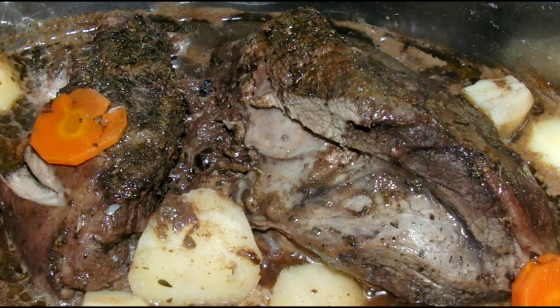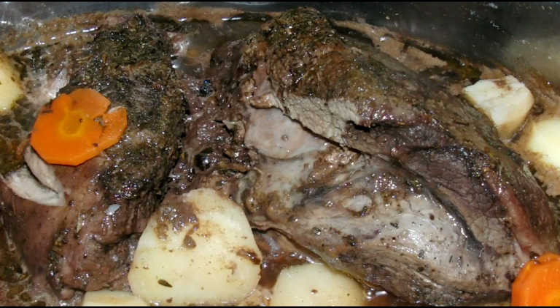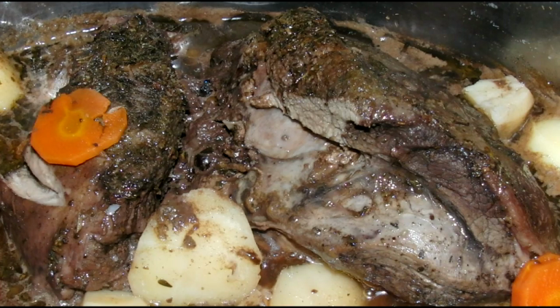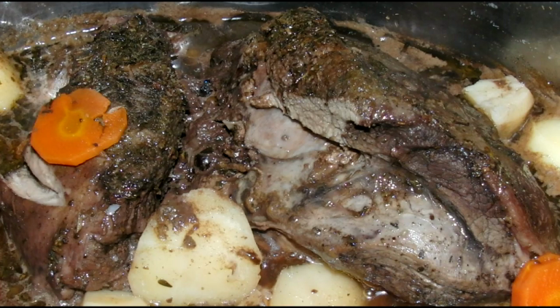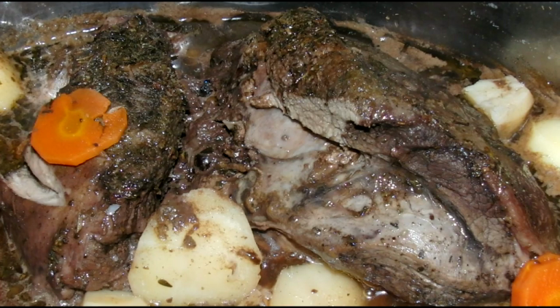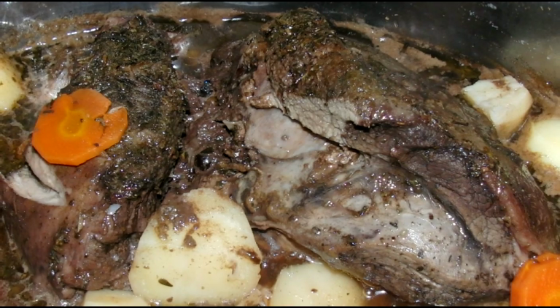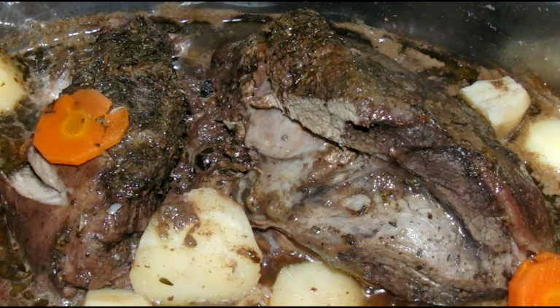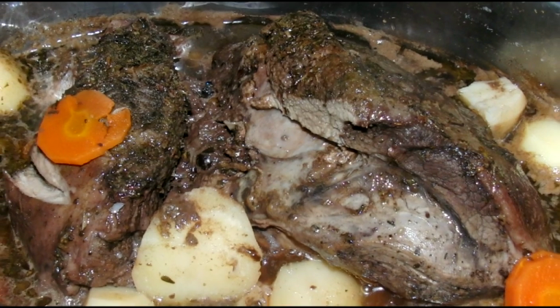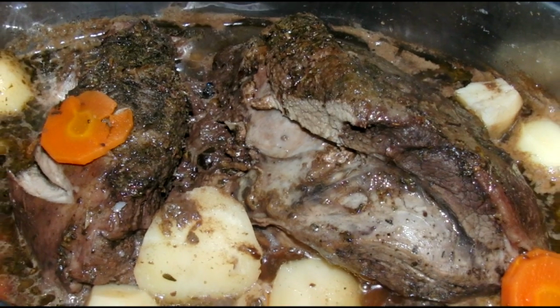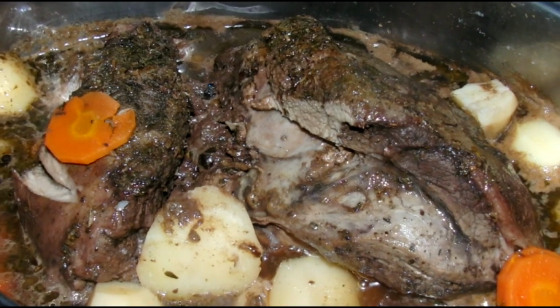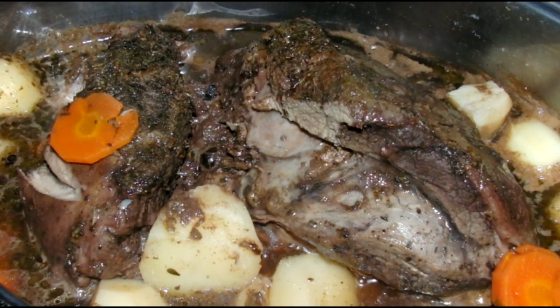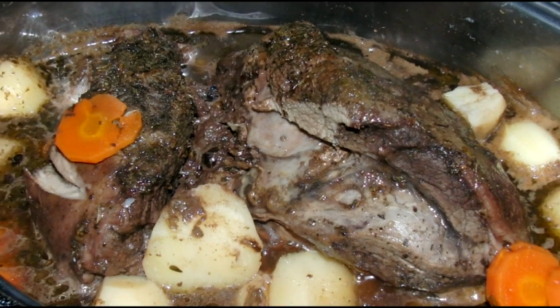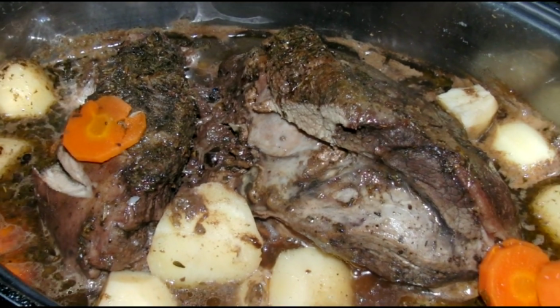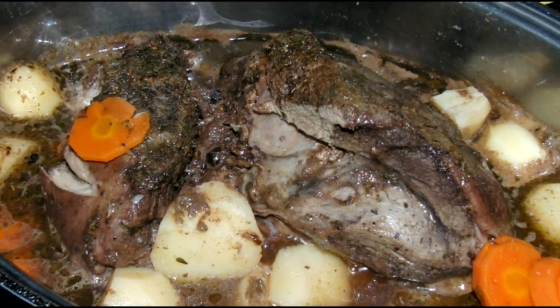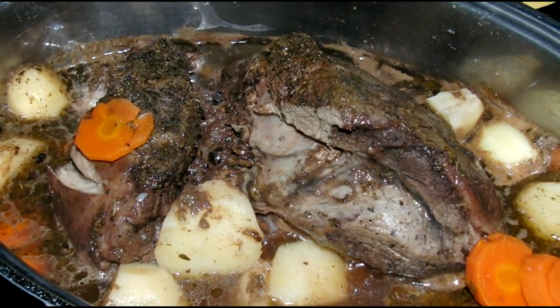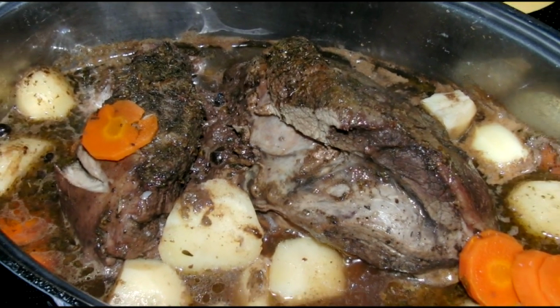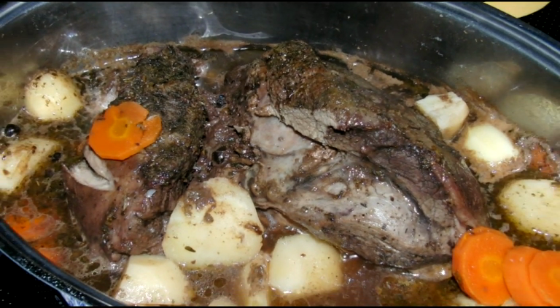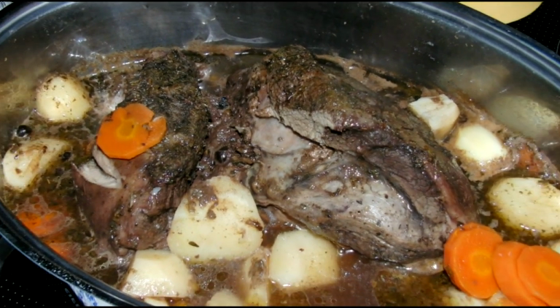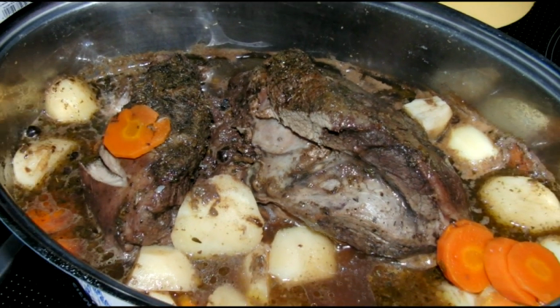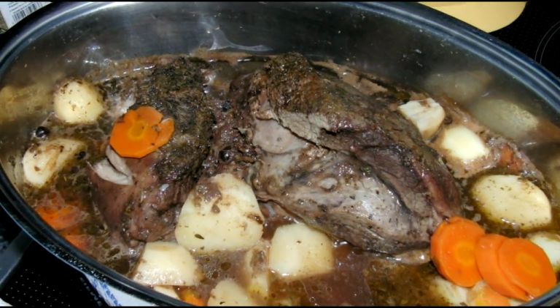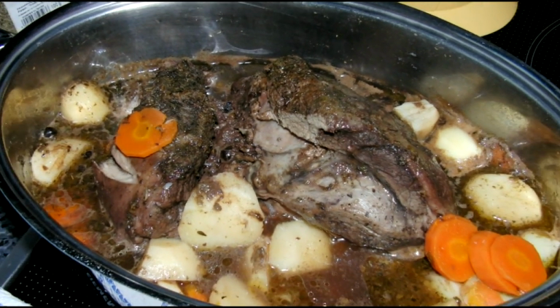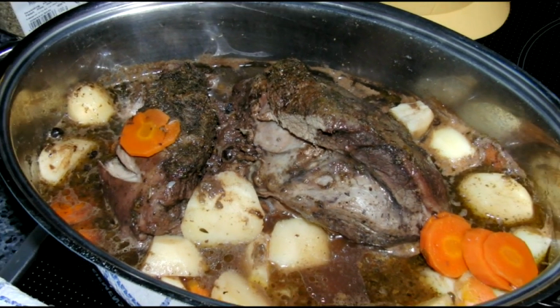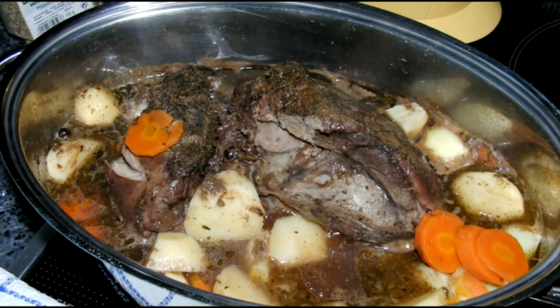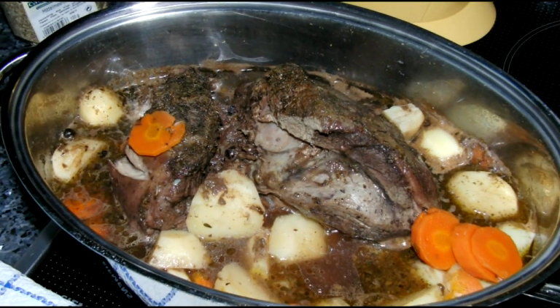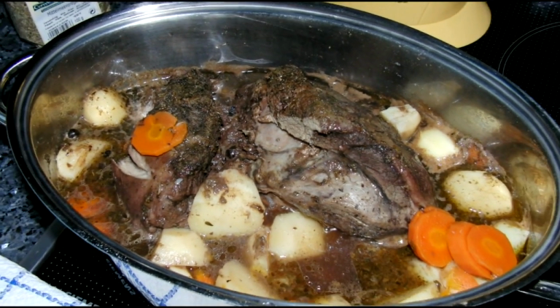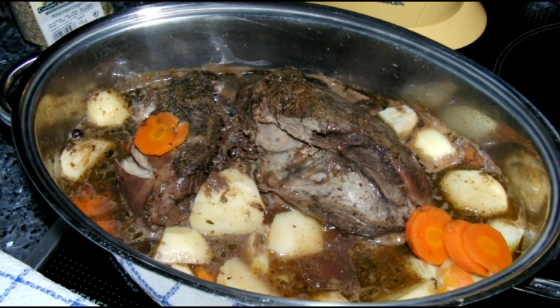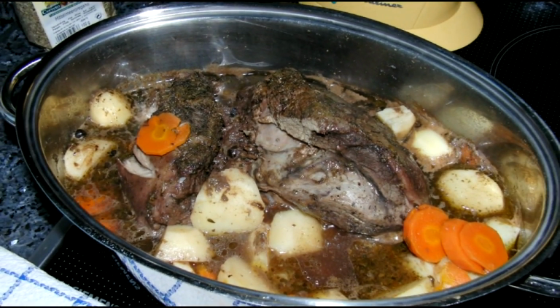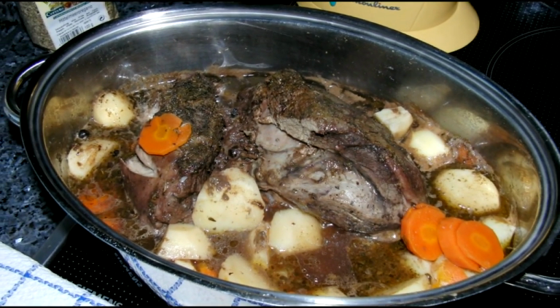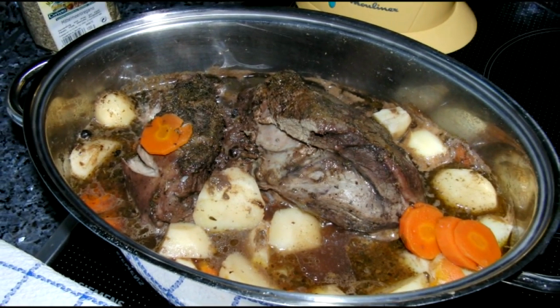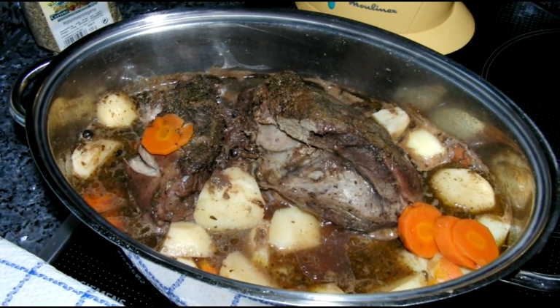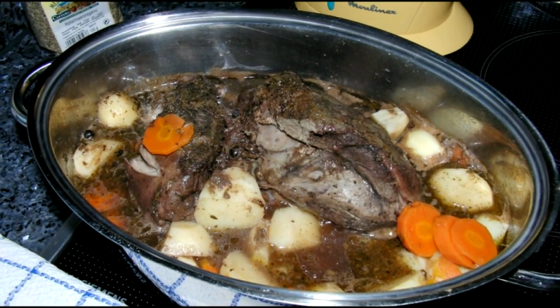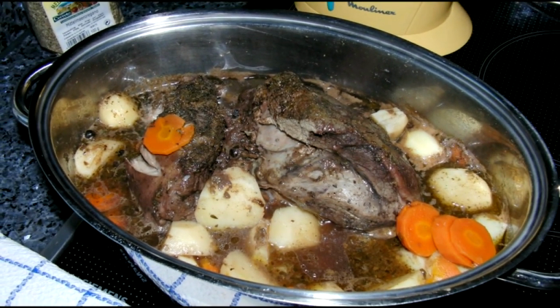That's how the food looked after my wonderful wife prepared it. It was very tasty.